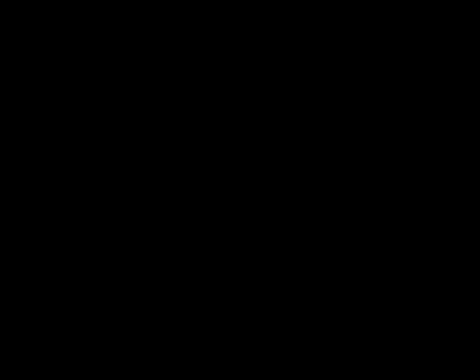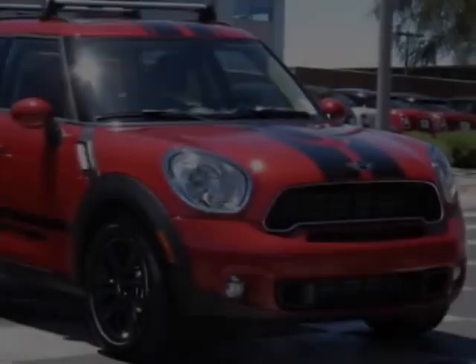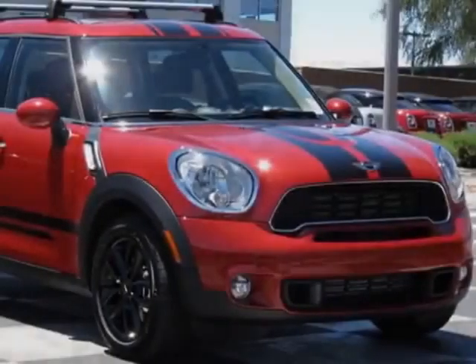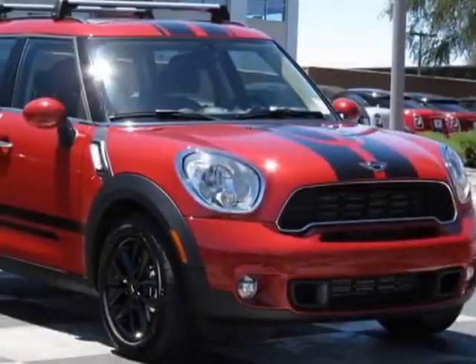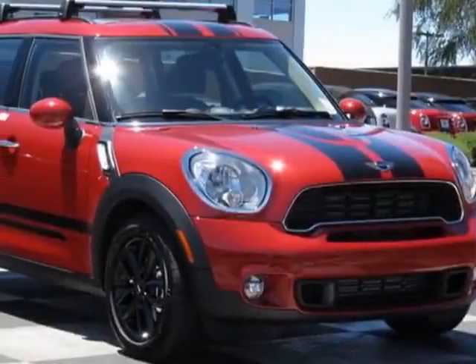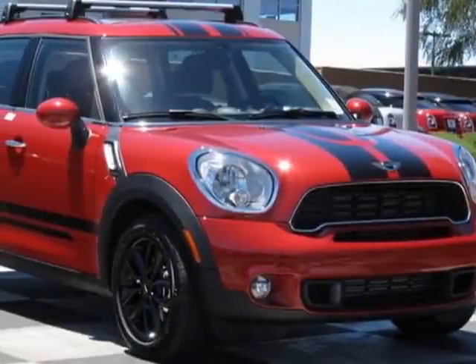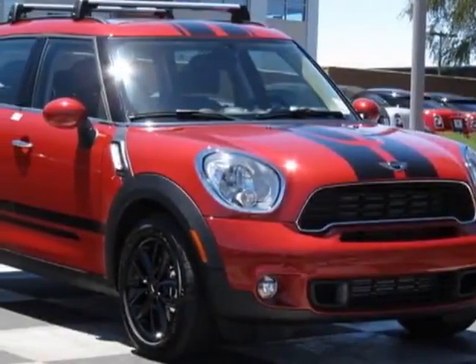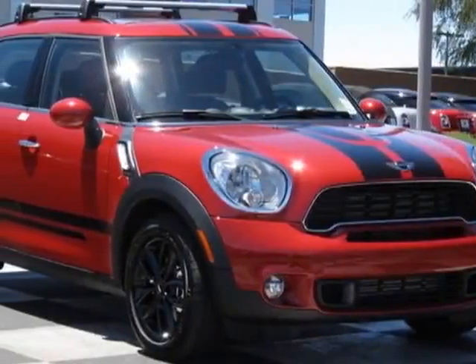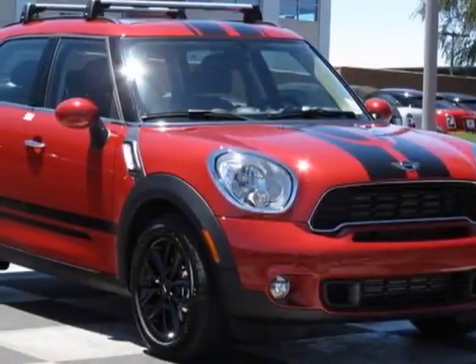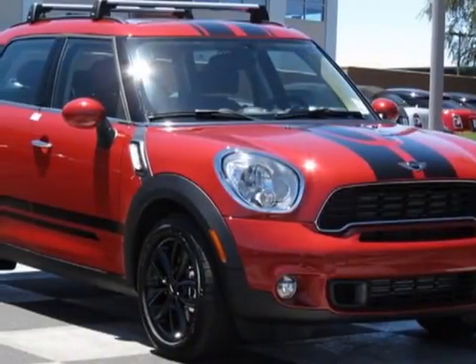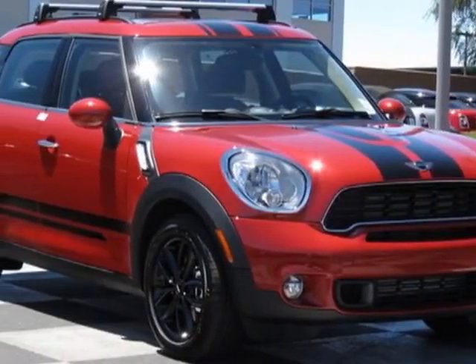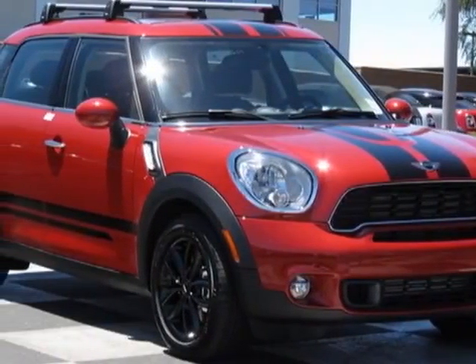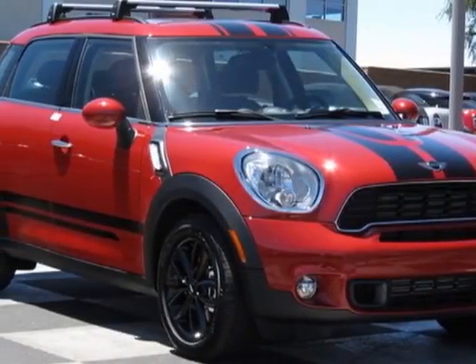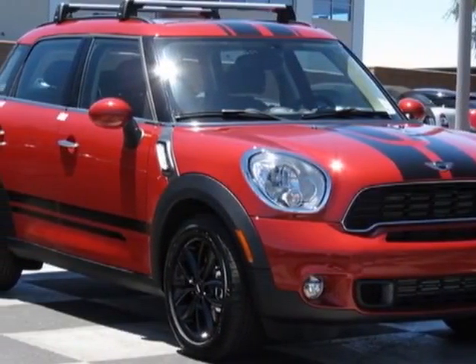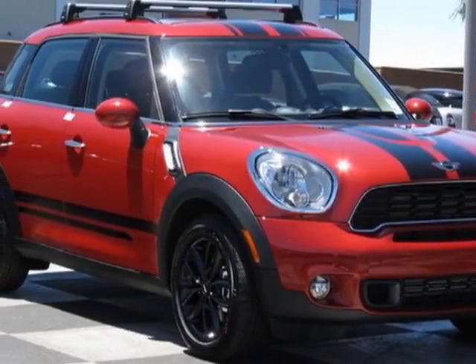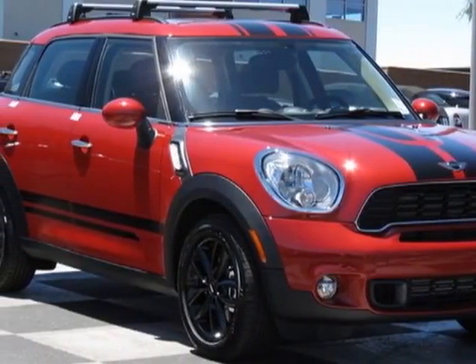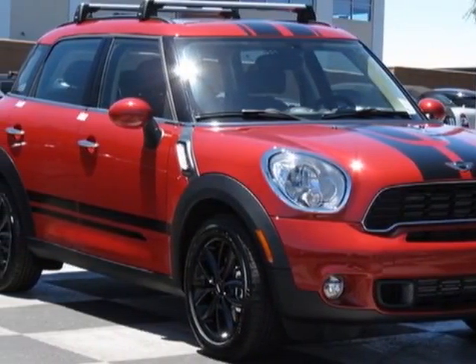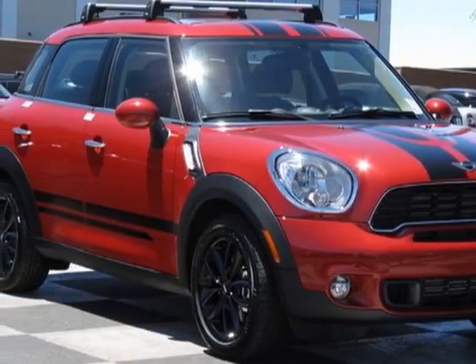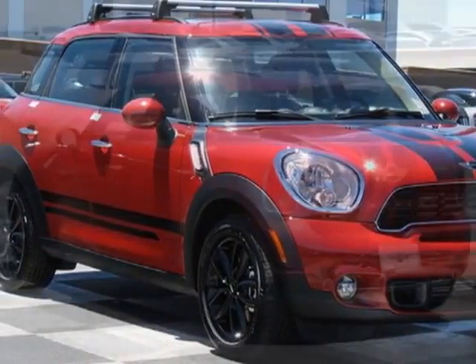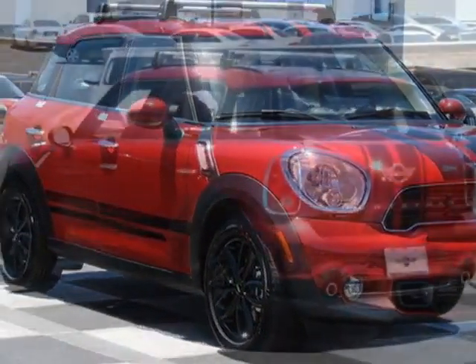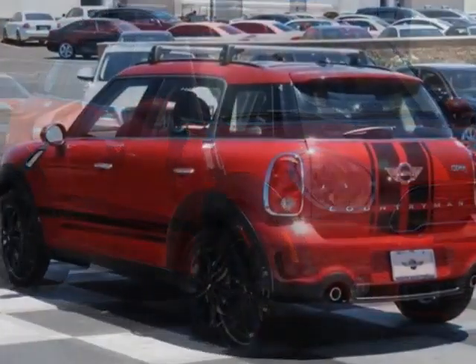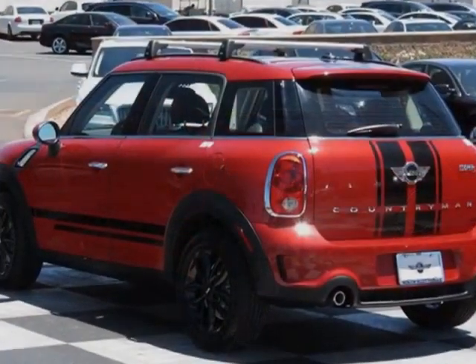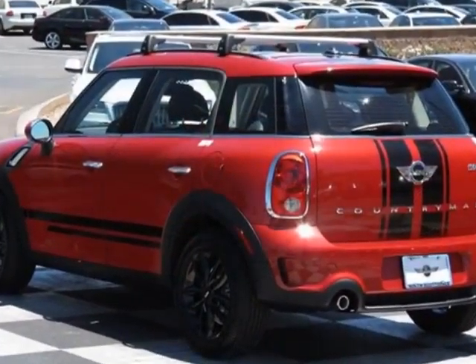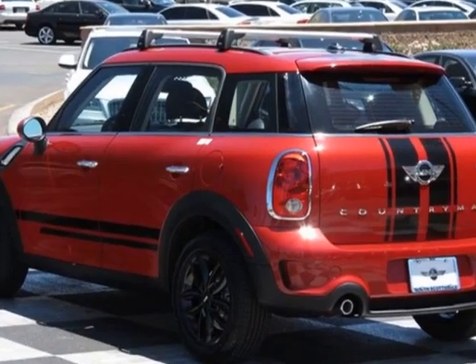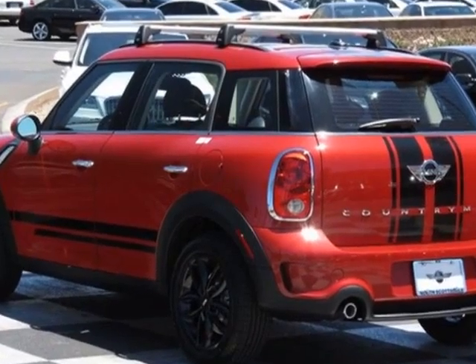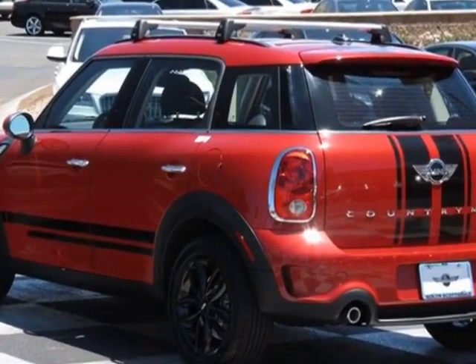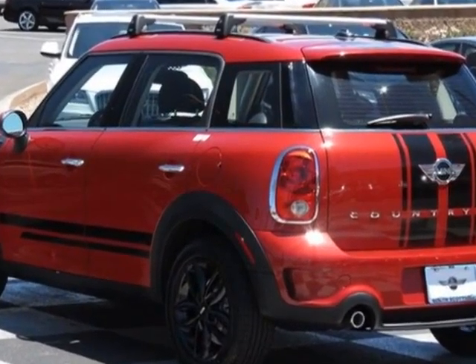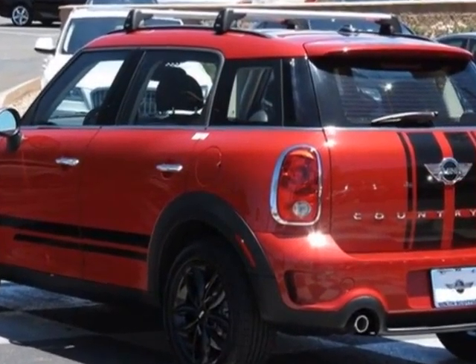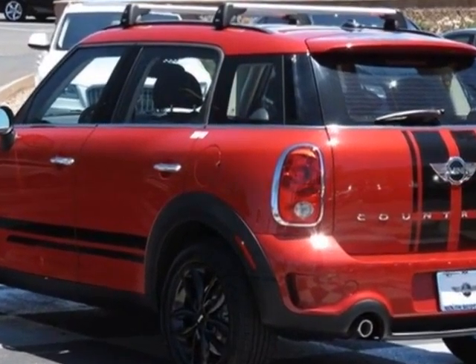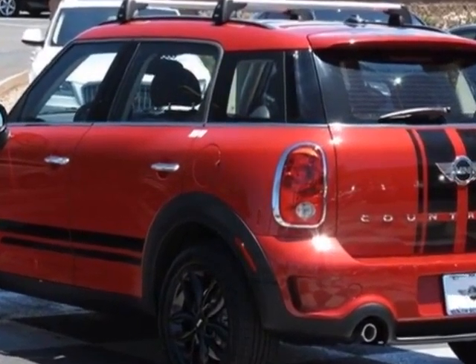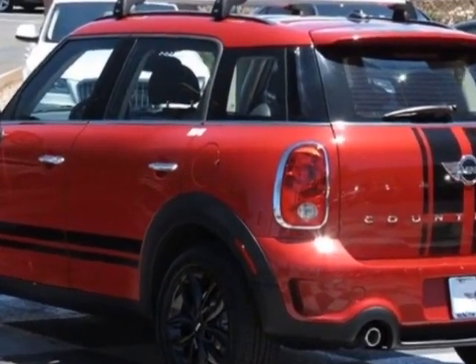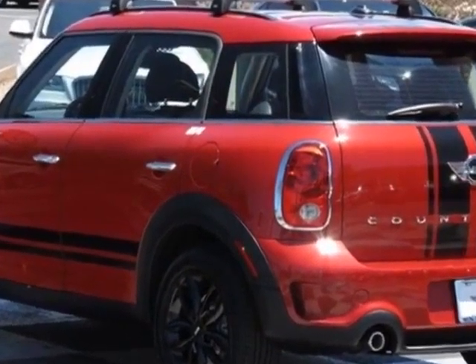Check out this new 2013 Mini Cooper Countryman. For your protection, this vehicle has a full factory warranty.